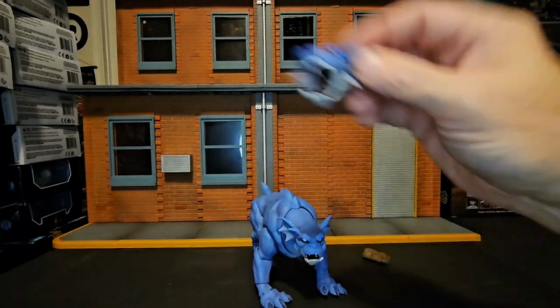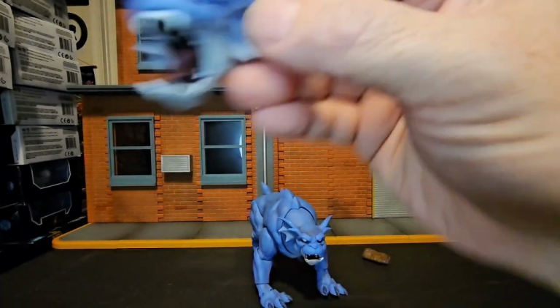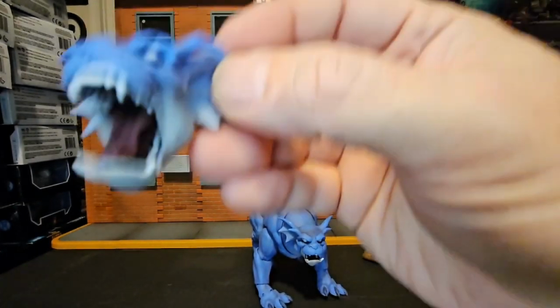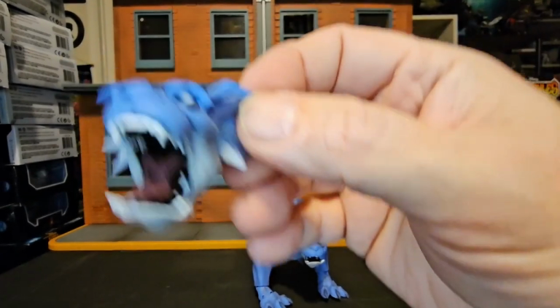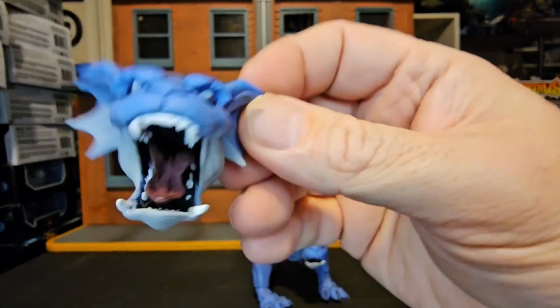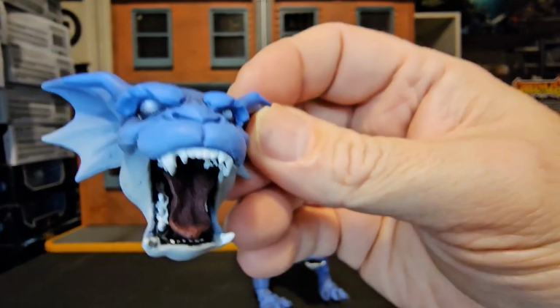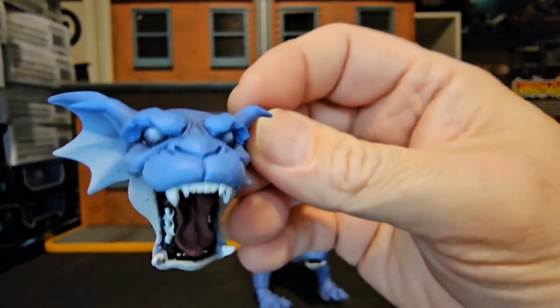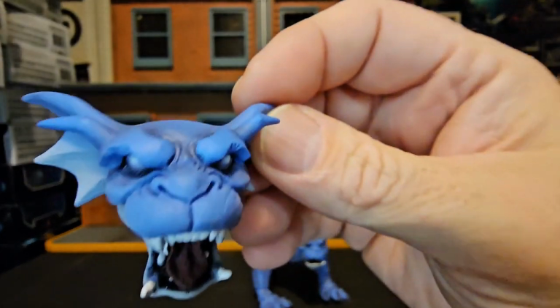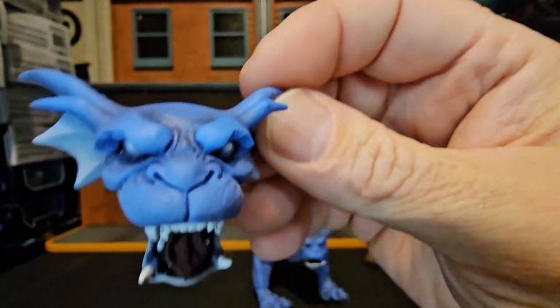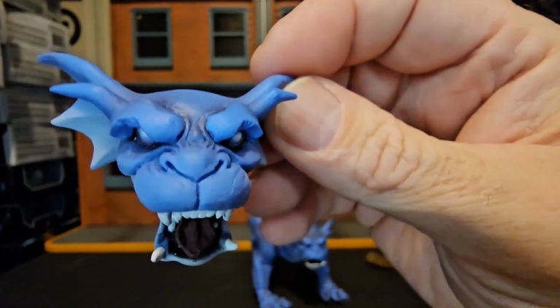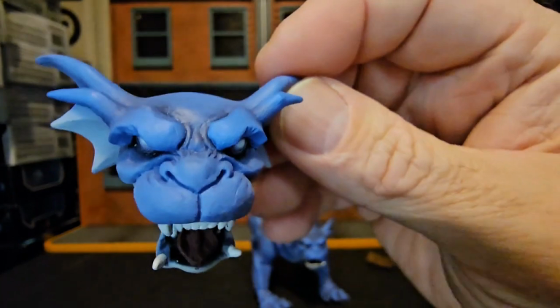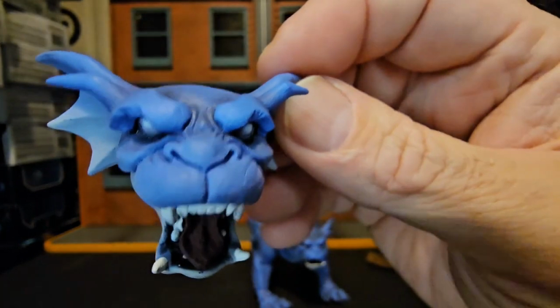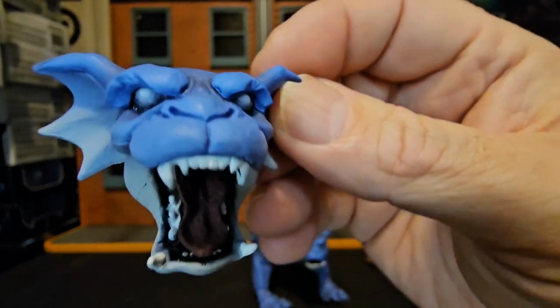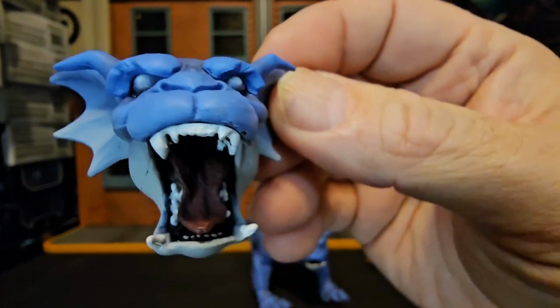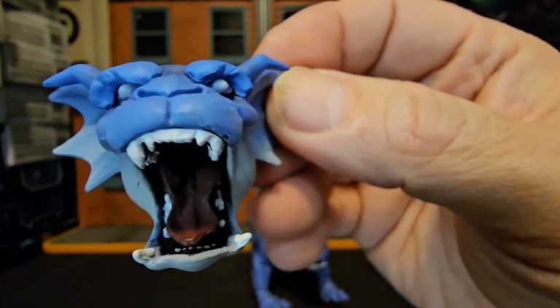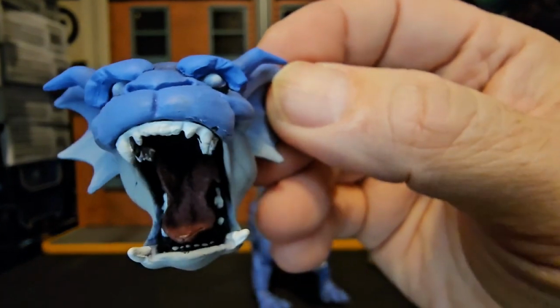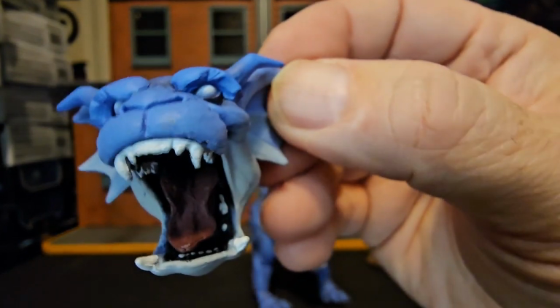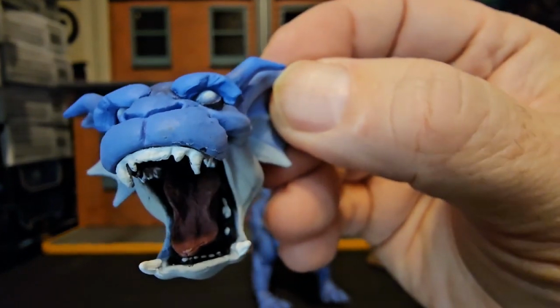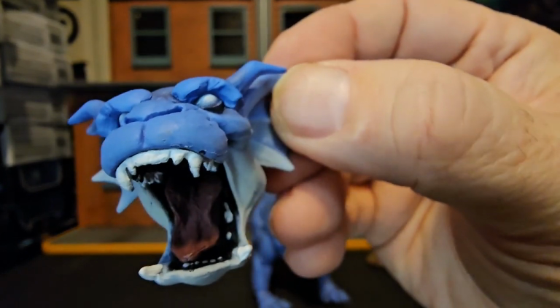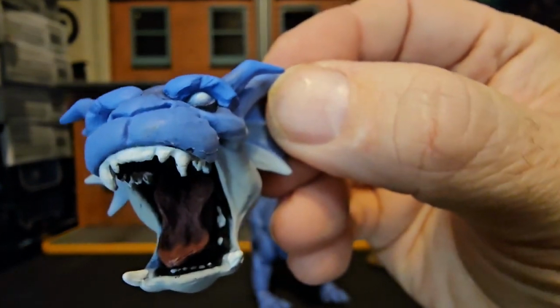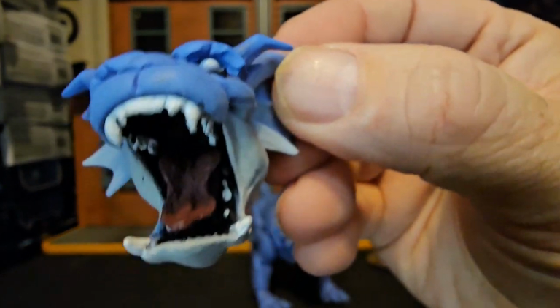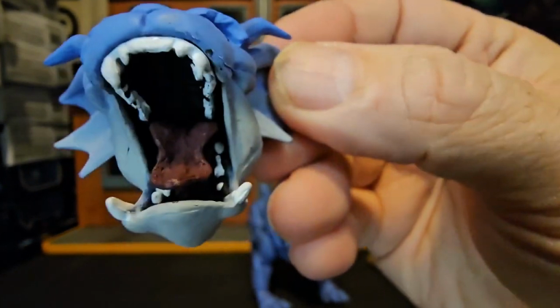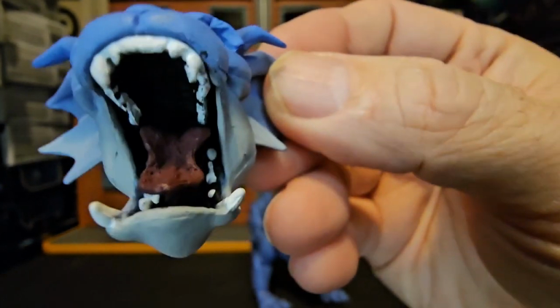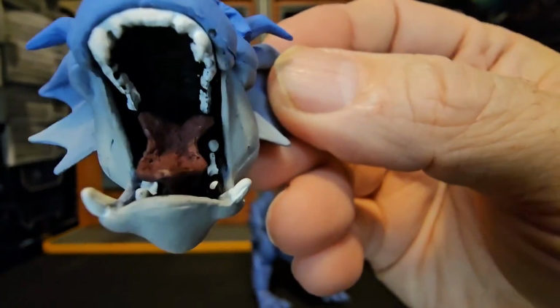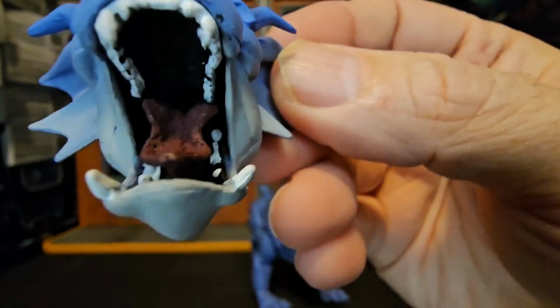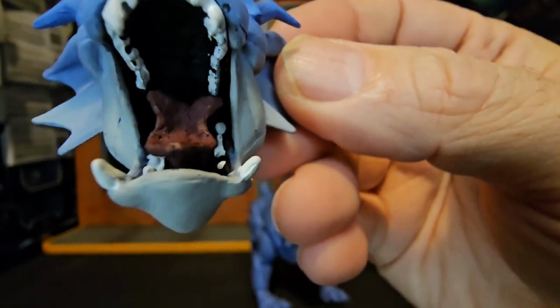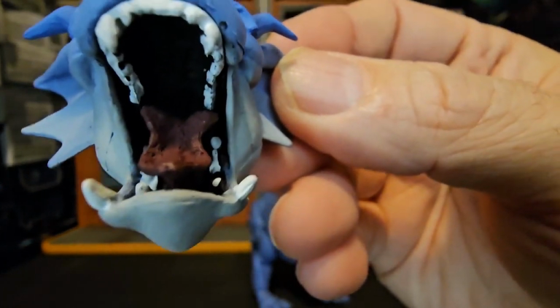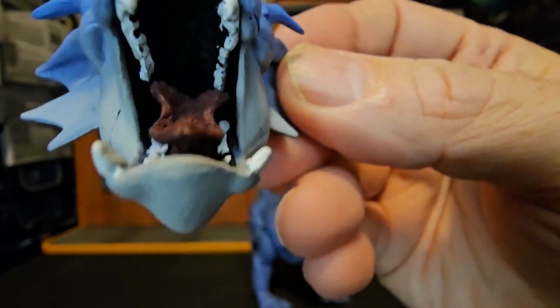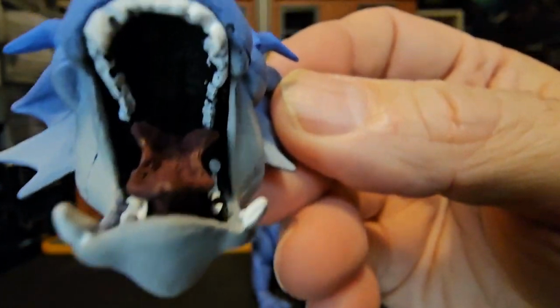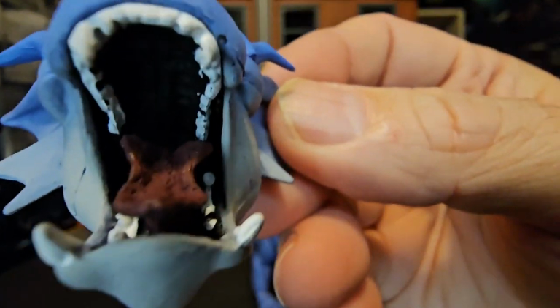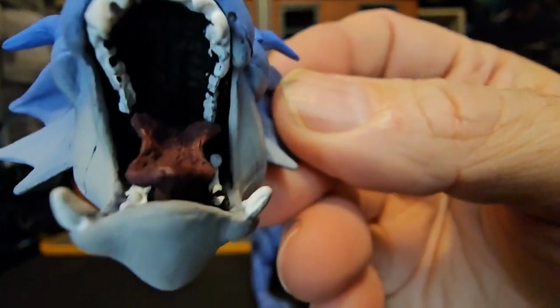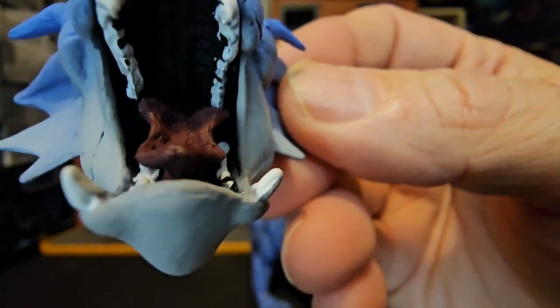So if we get a closer look at the face here — see those teeth.